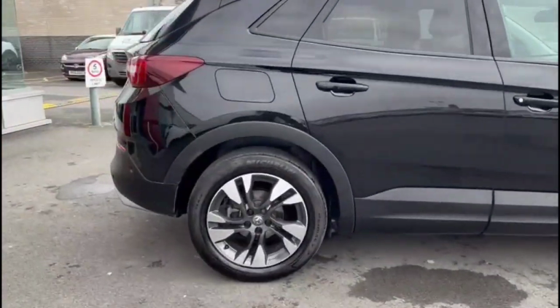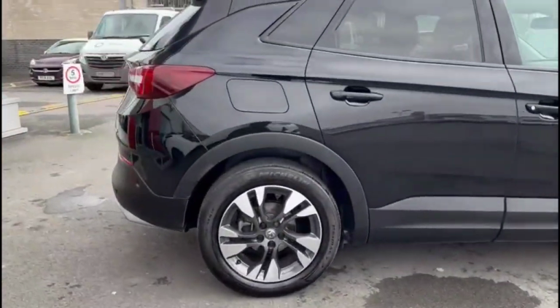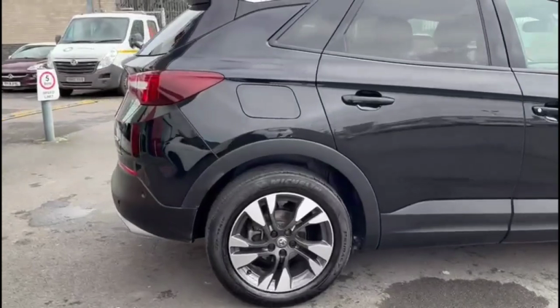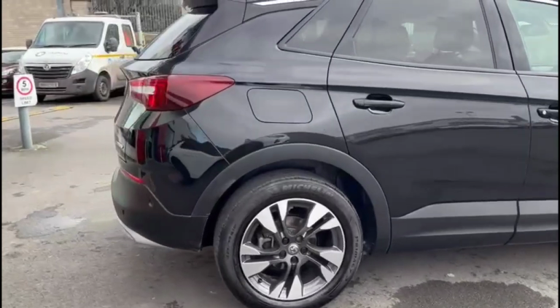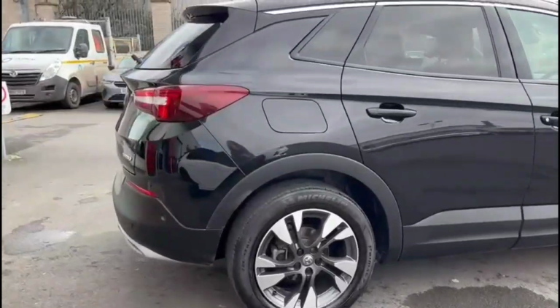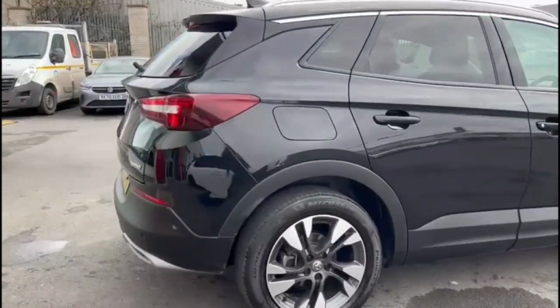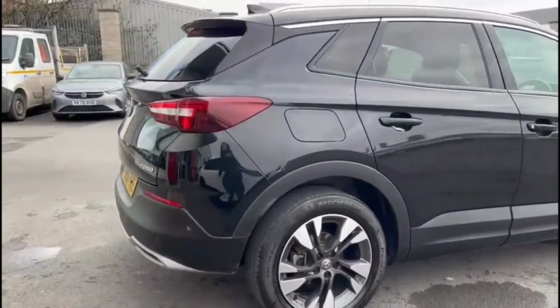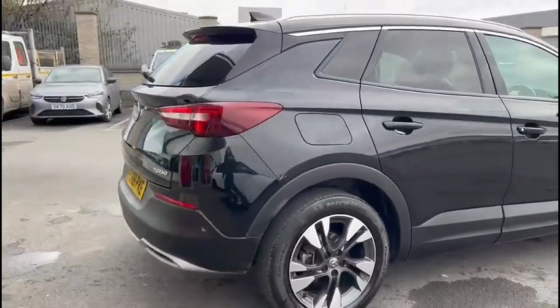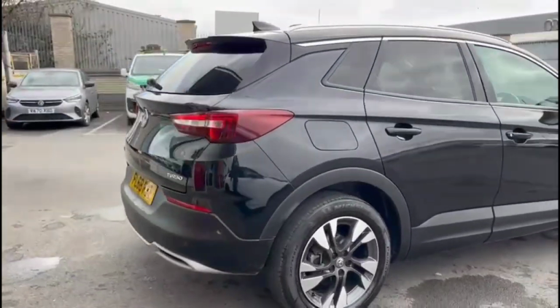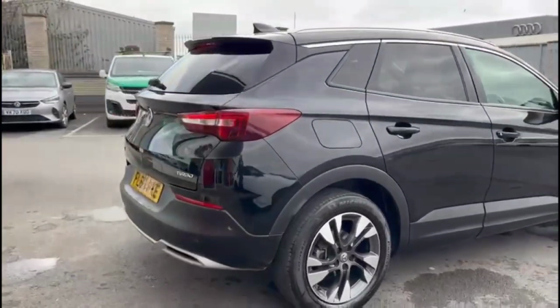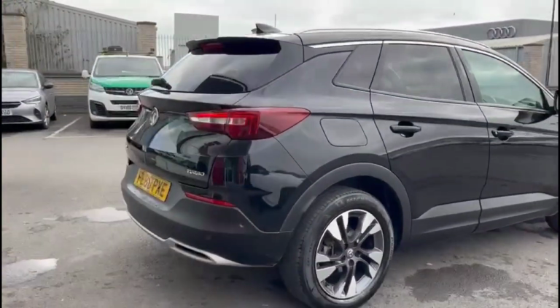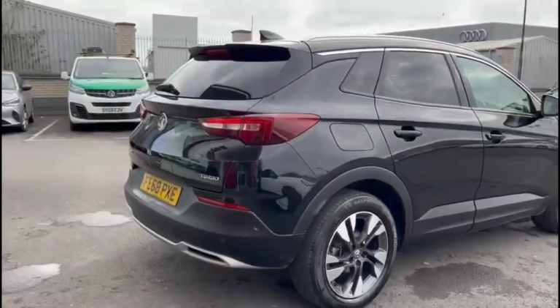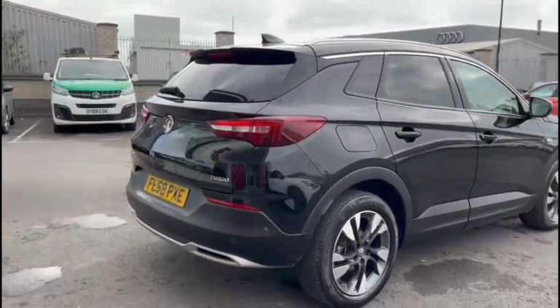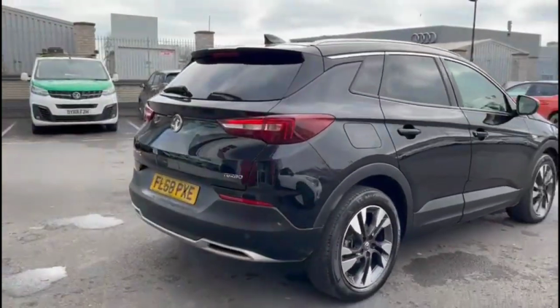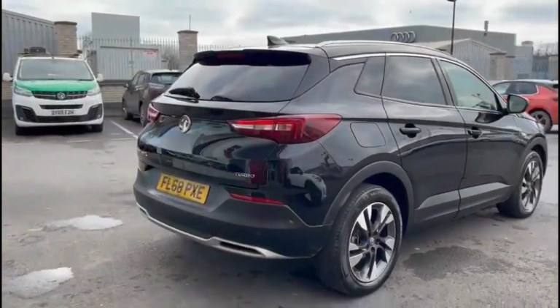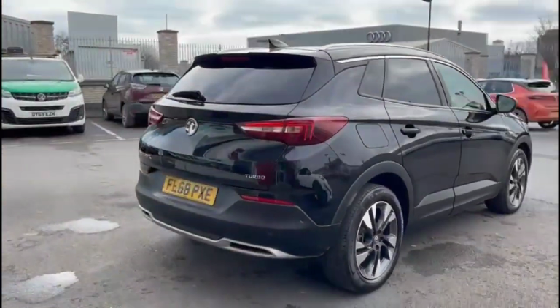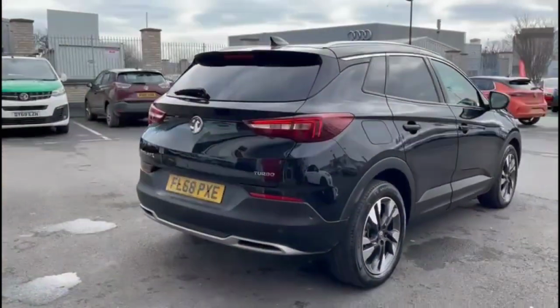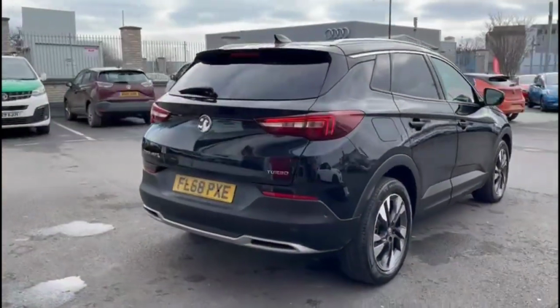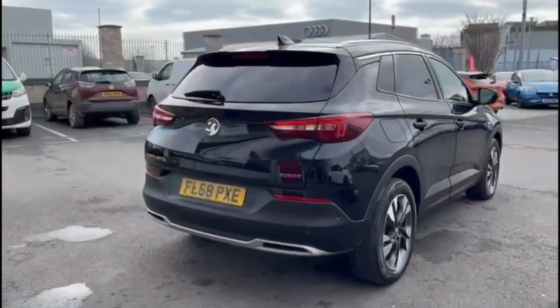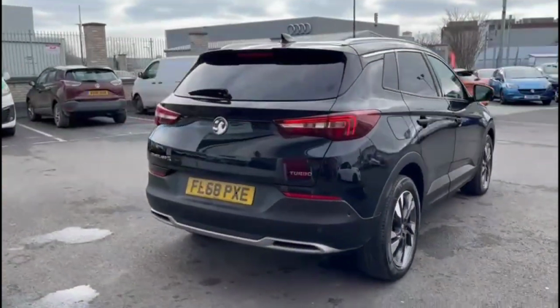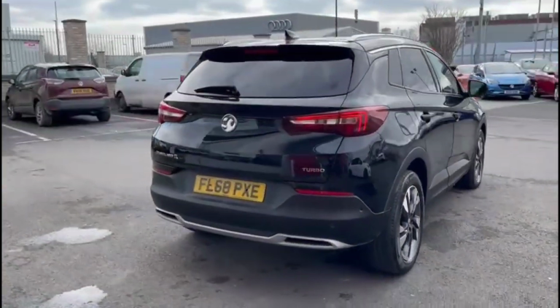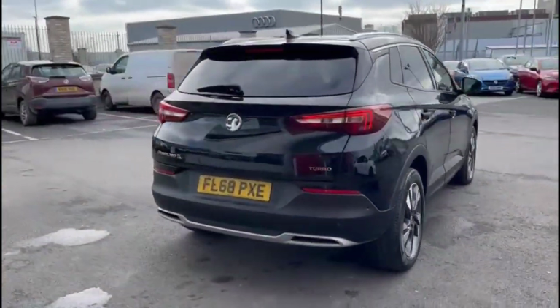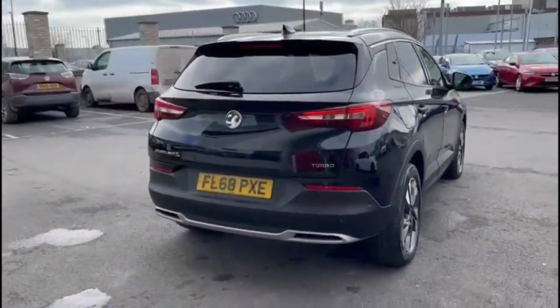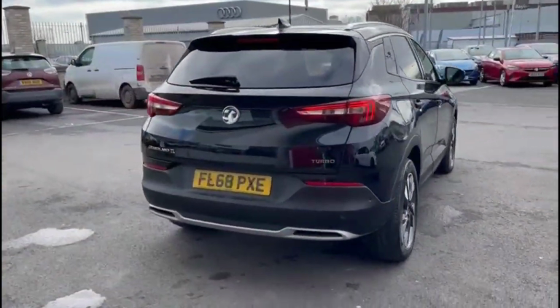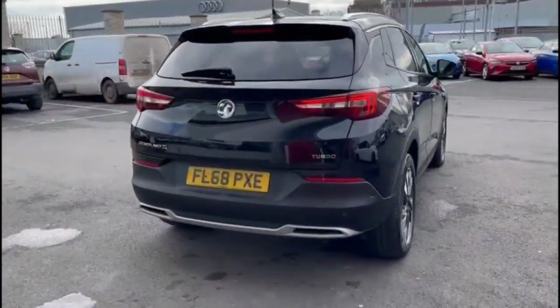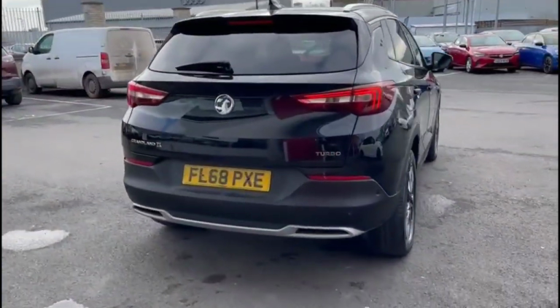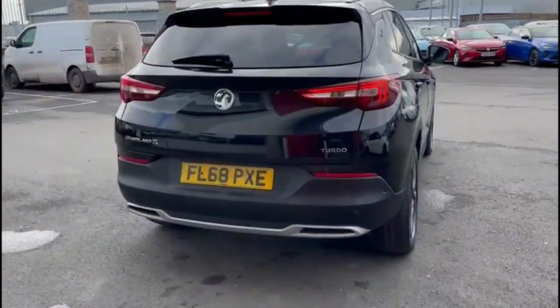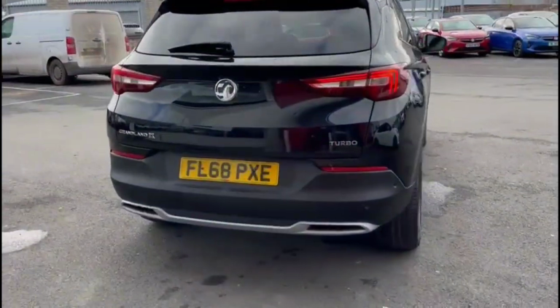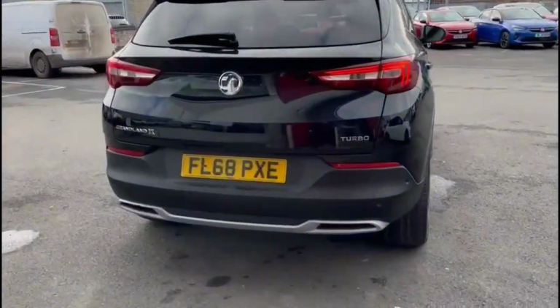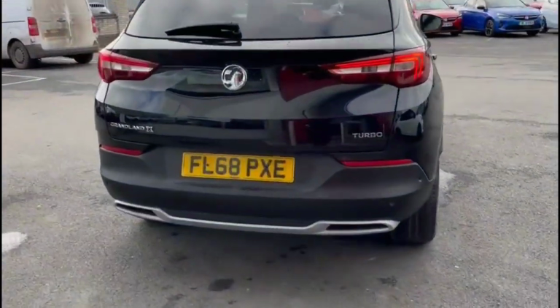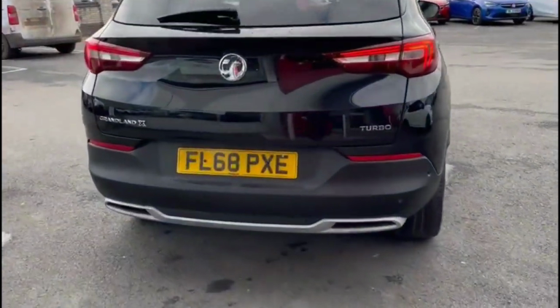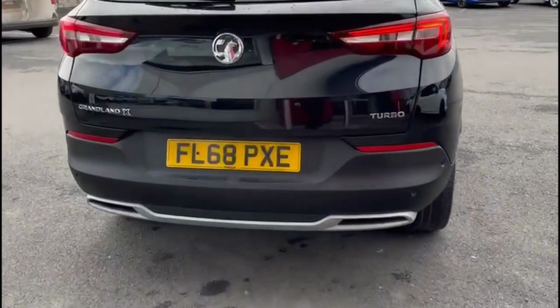It comes with many features including privacy glass, rear spoiler, LED taillights and parking sensors.